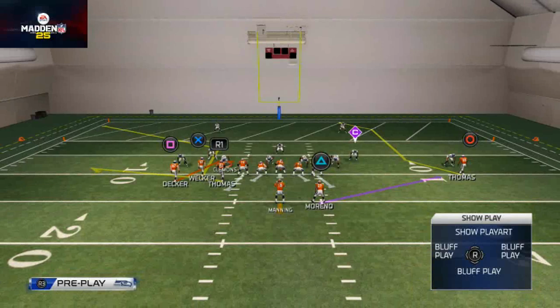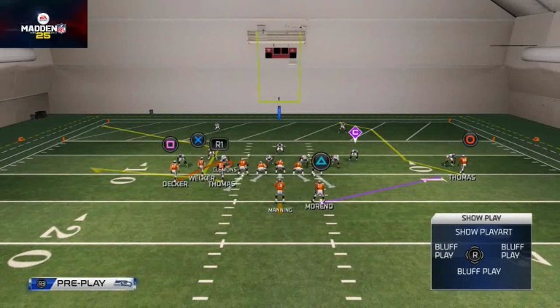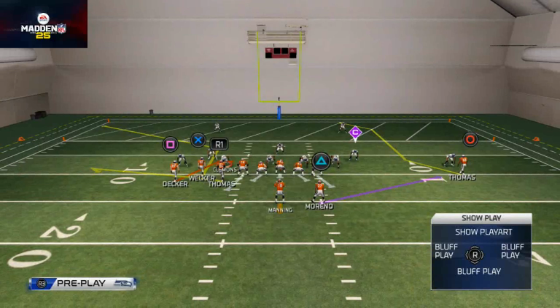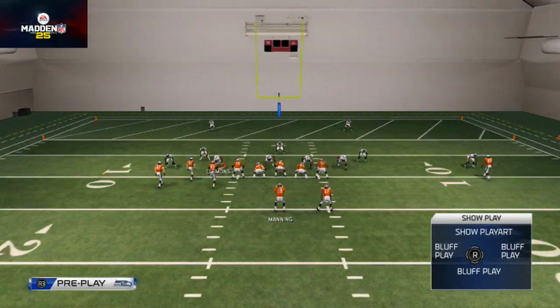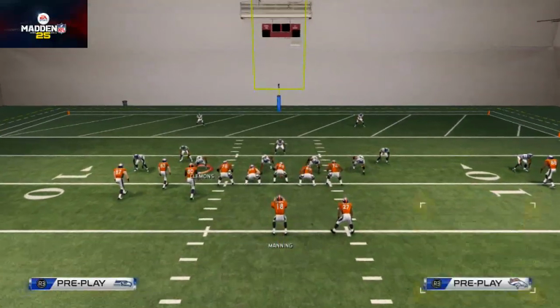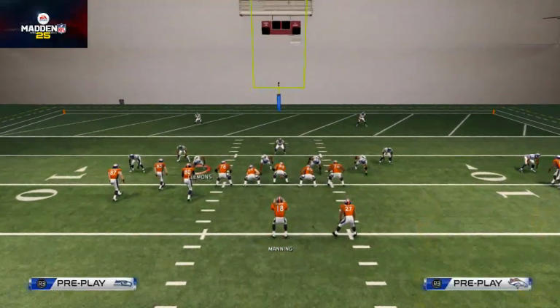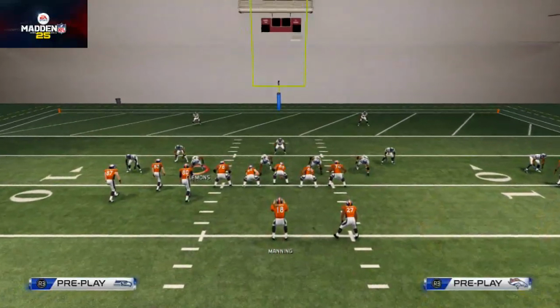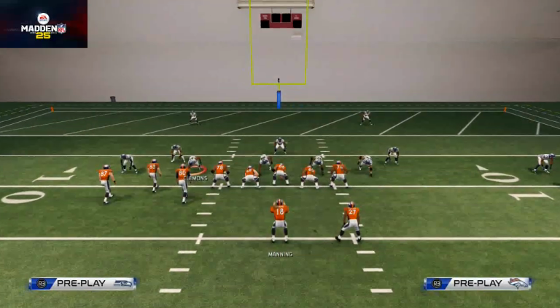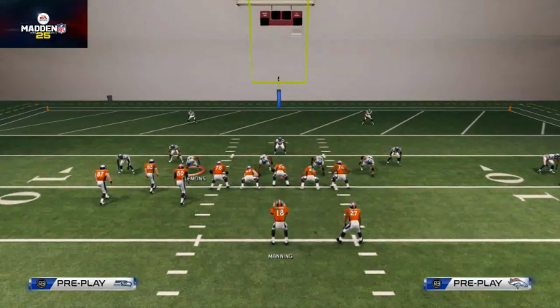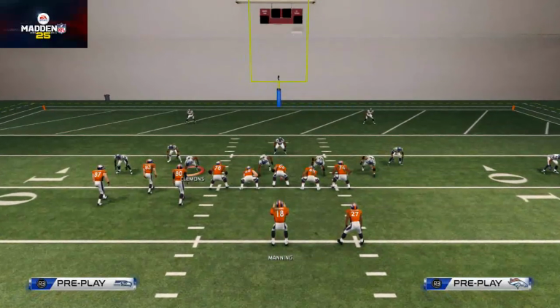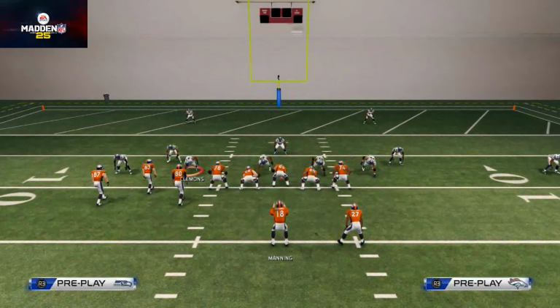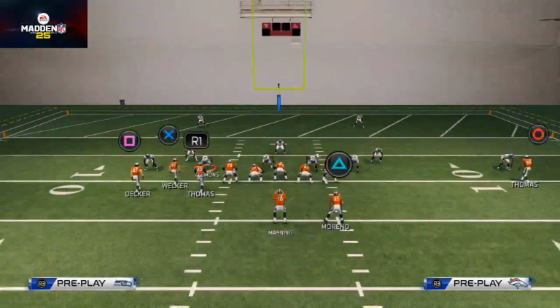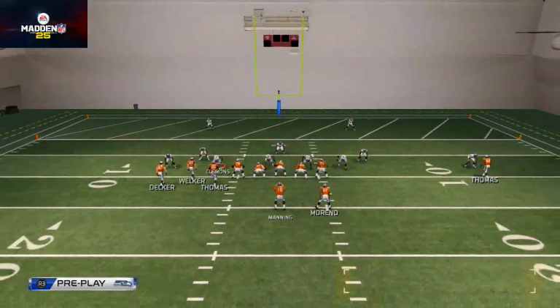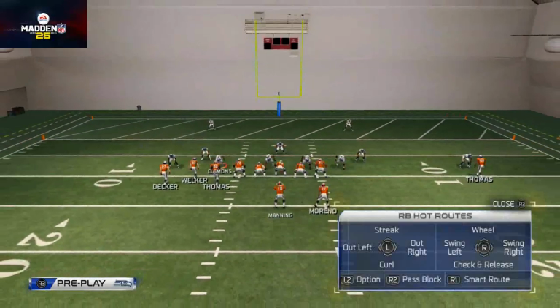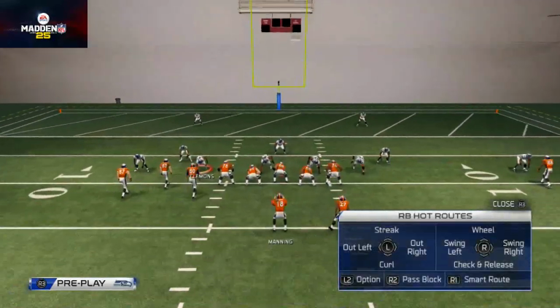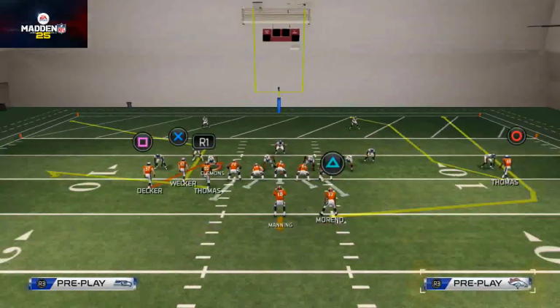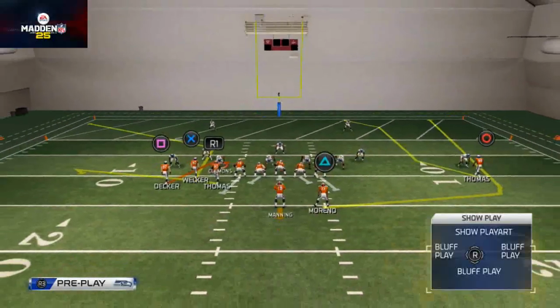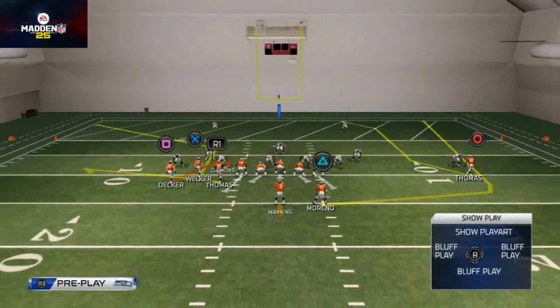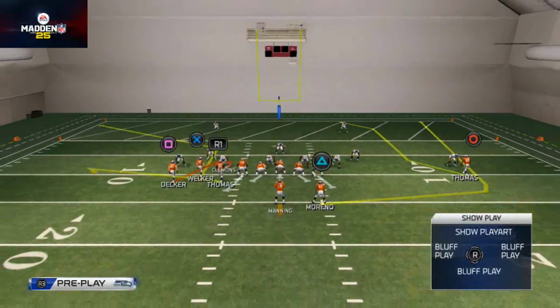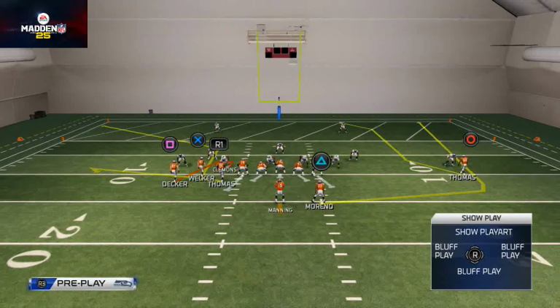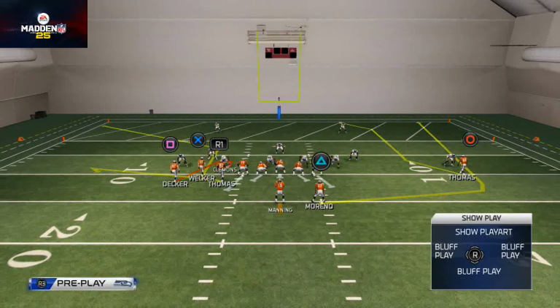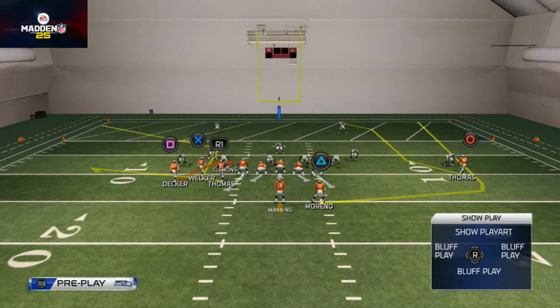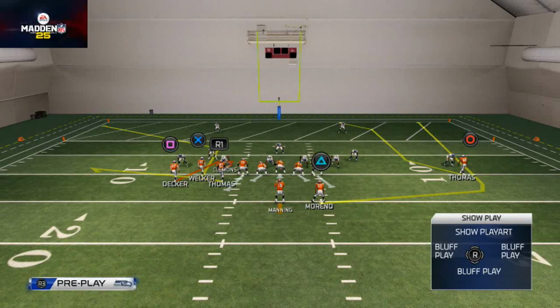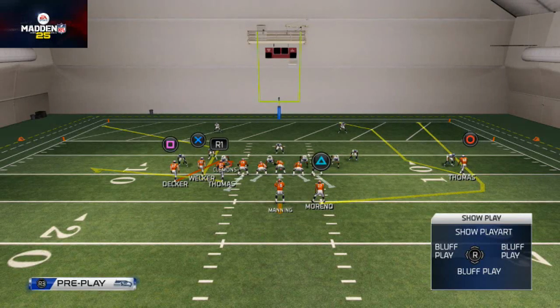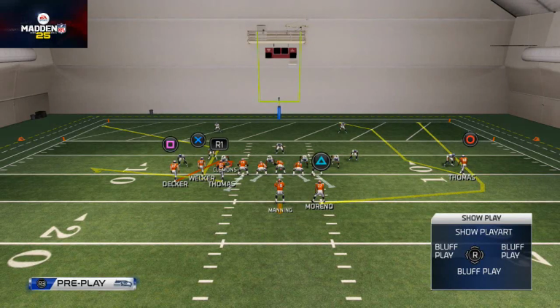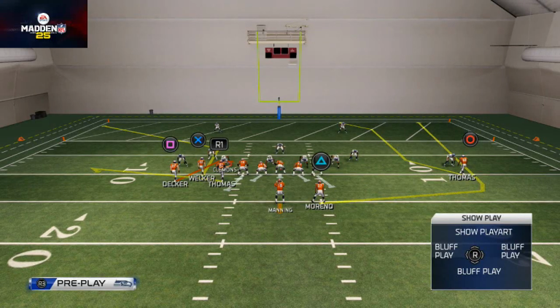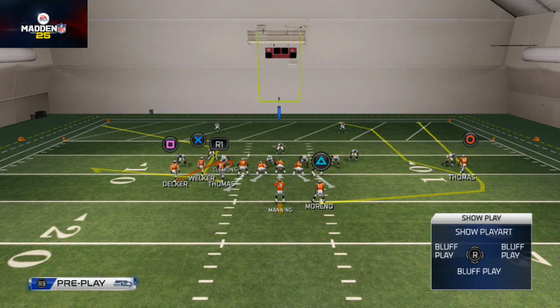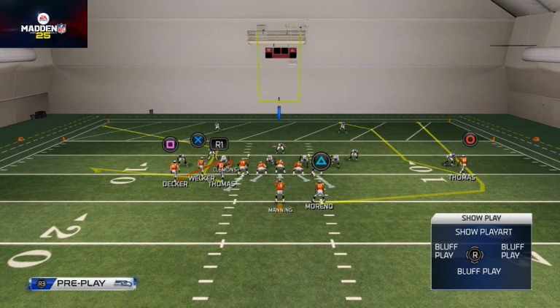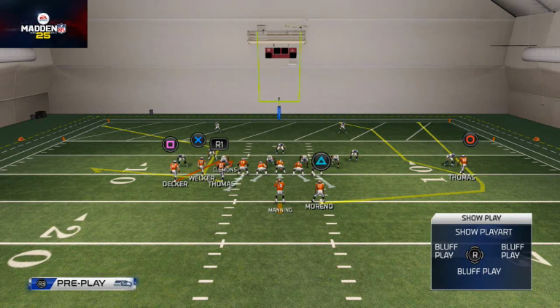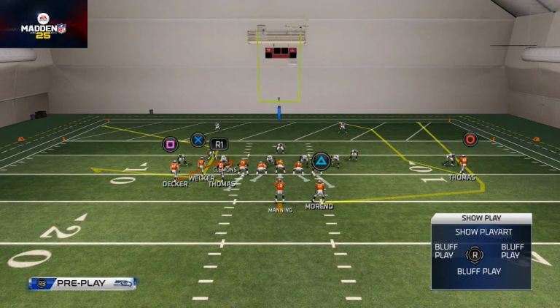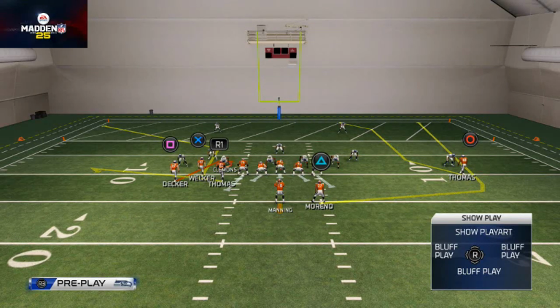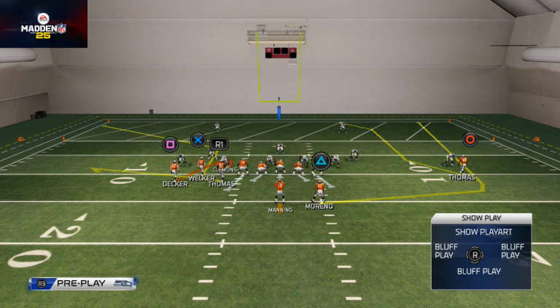We're going to make a couple of hot routes. What I like to do personally is place Barino on that wheel pattern, just in case there's heavy pressure or something and I have to throw it quick — I can hit that wheel pattern.